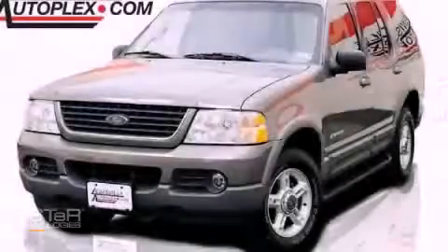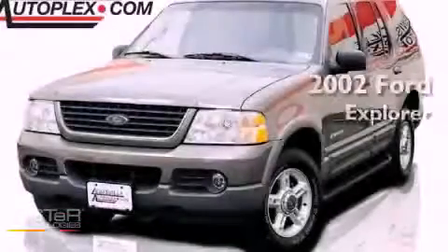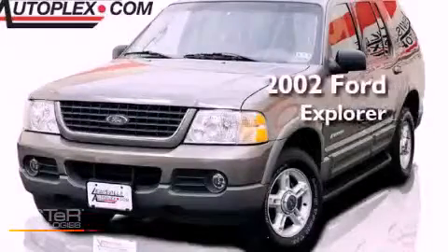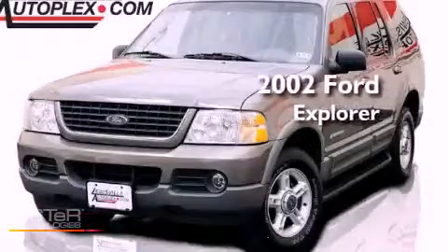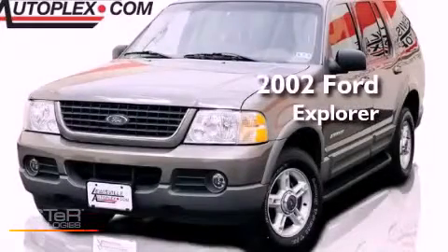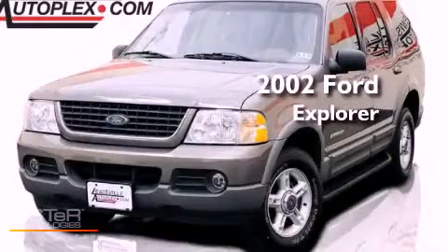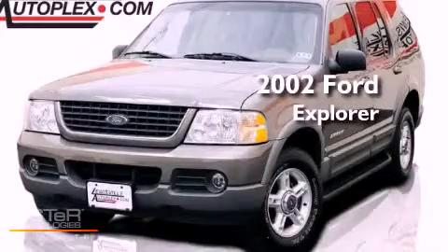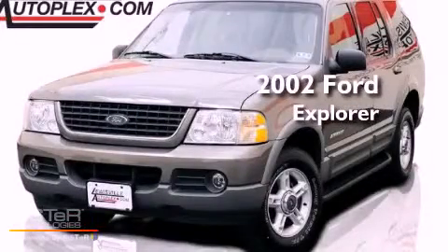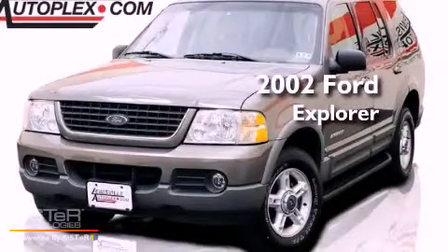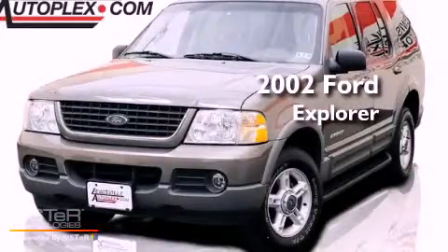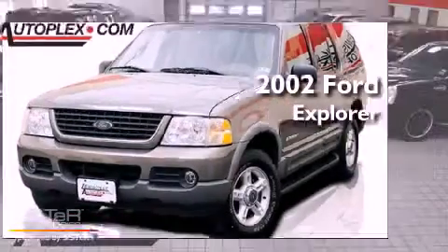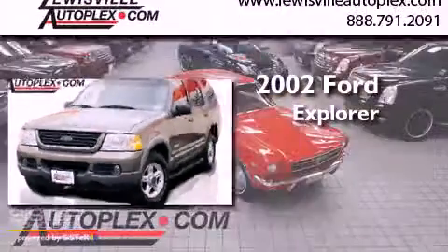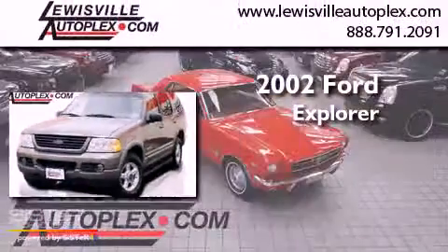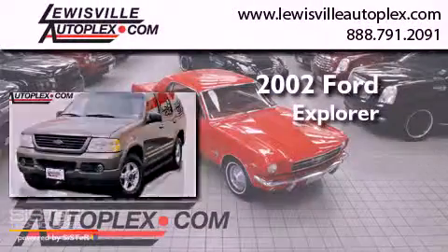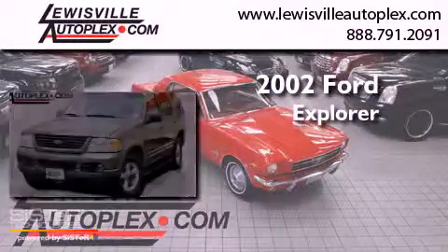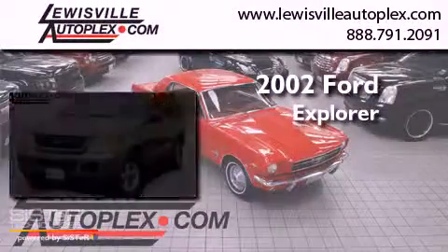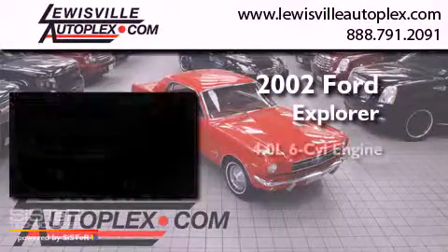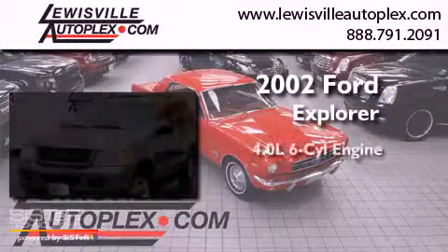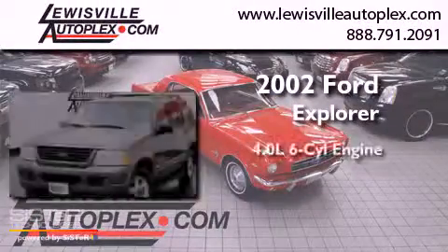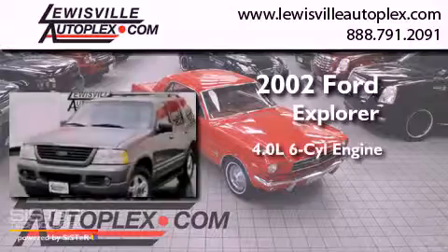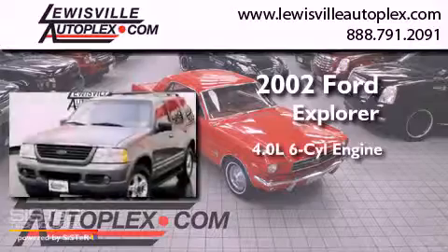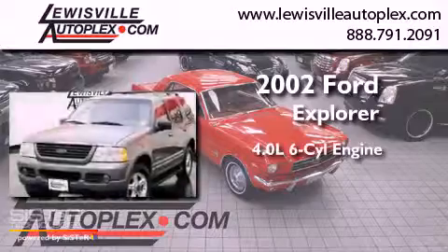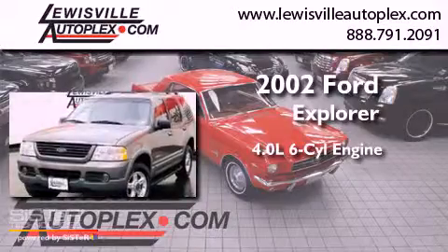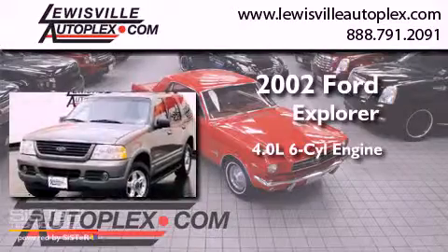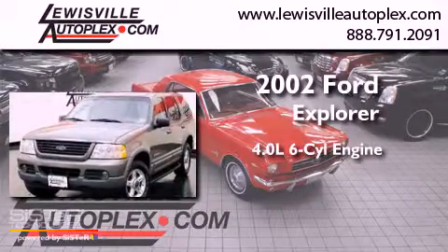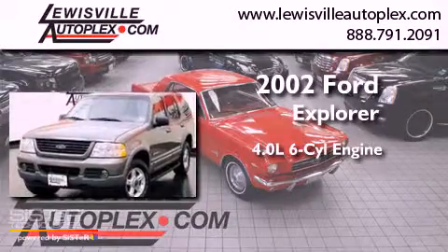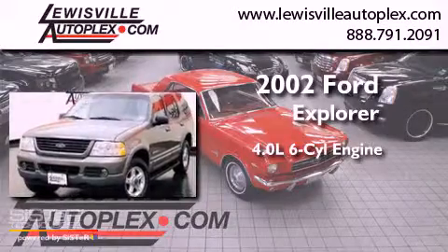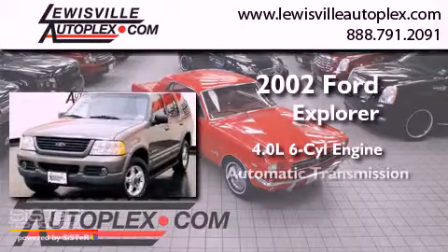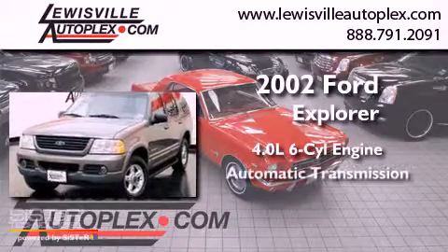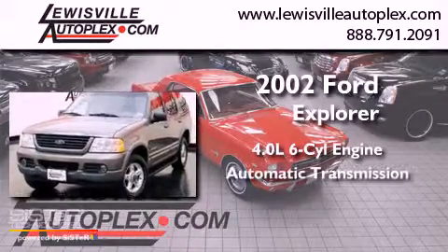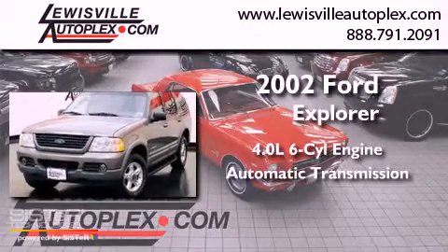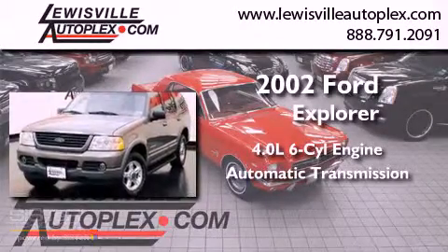This is a 2002 Ford Explorer. It has a 4.0-liter, six-cylinder engine and an automatic transmission.